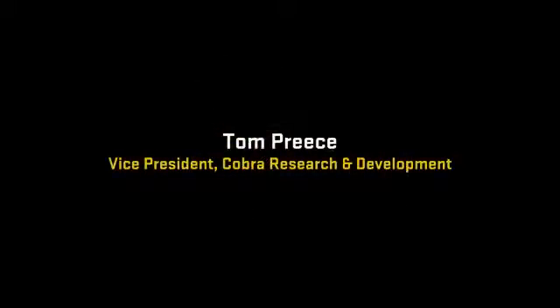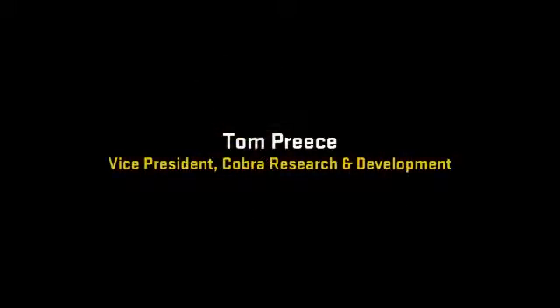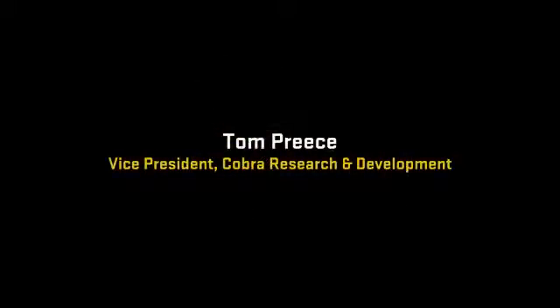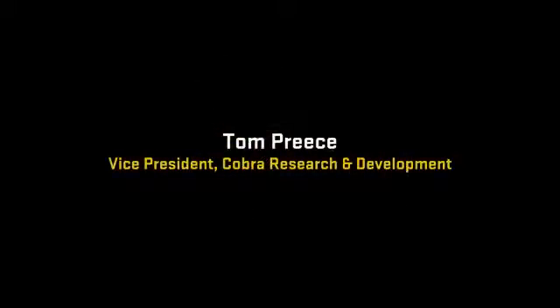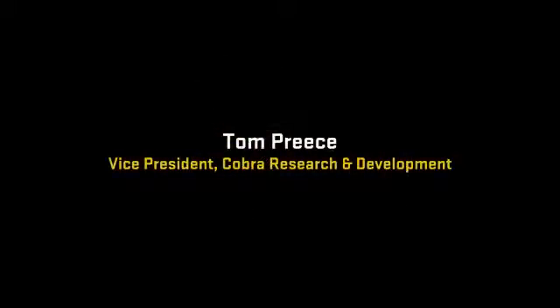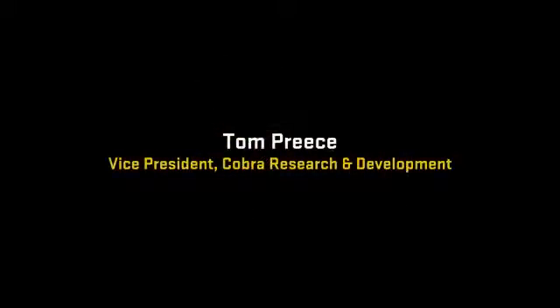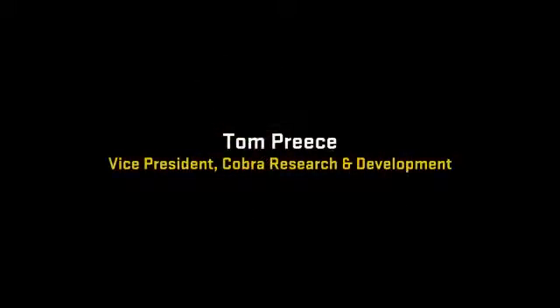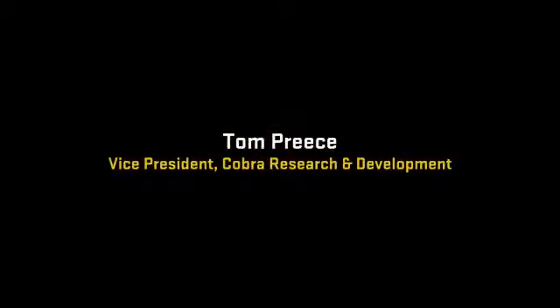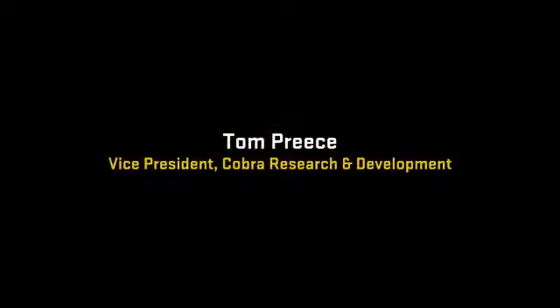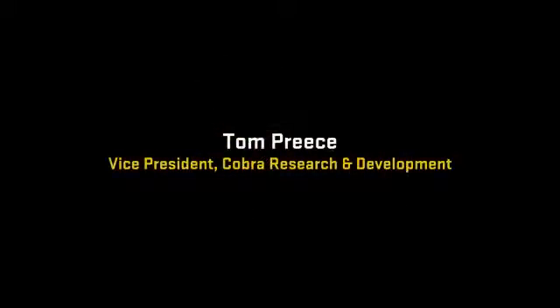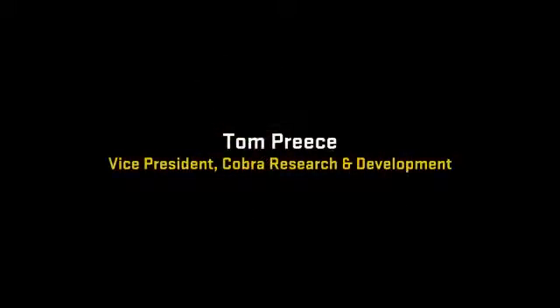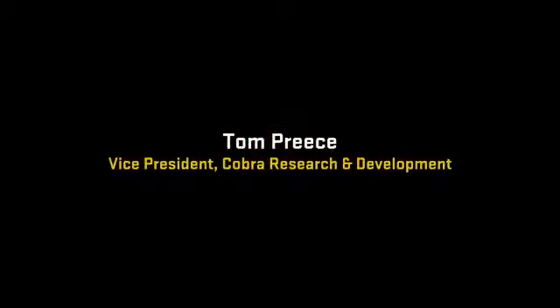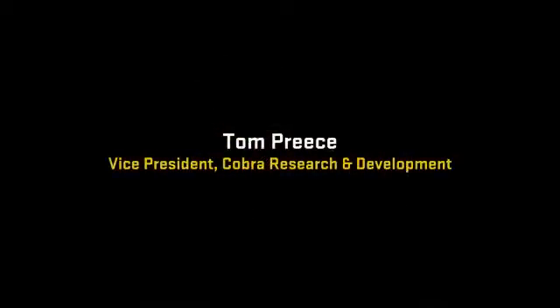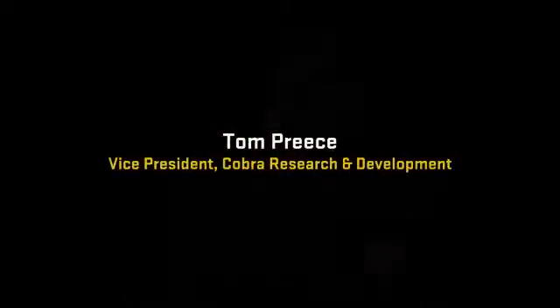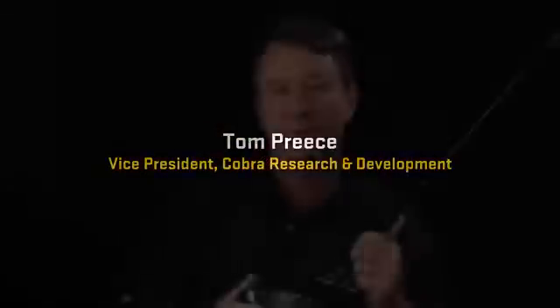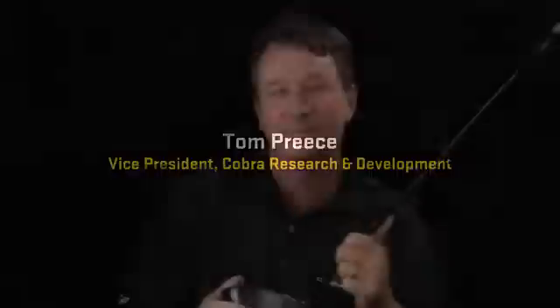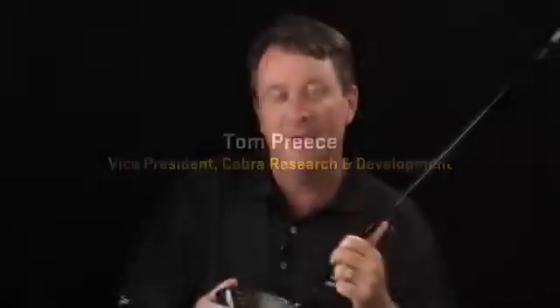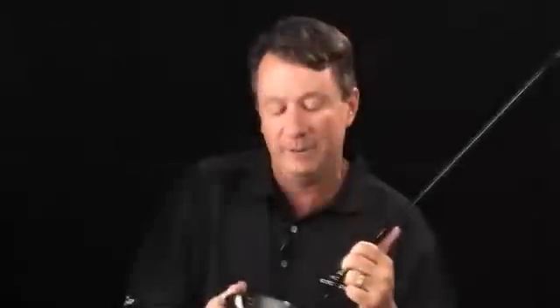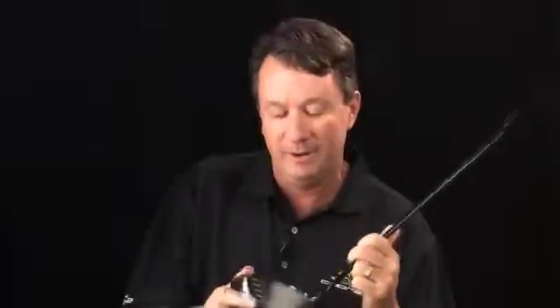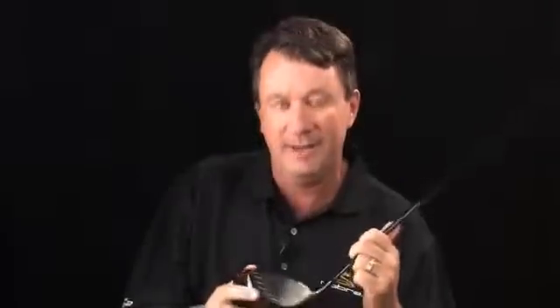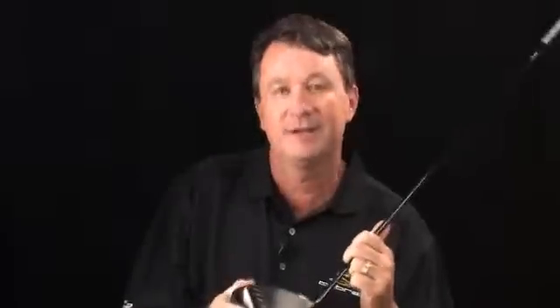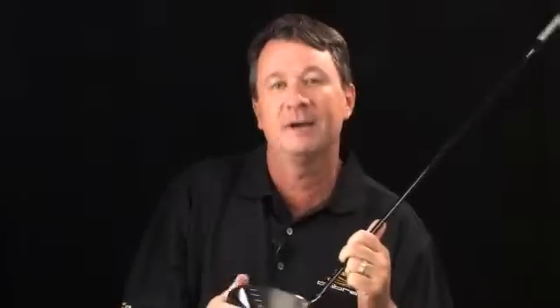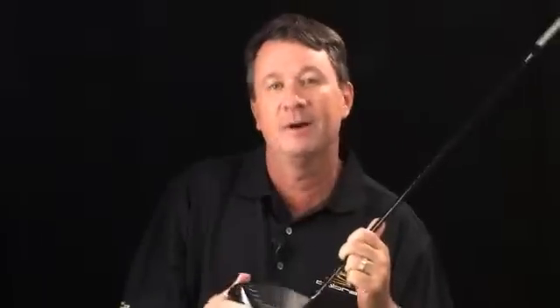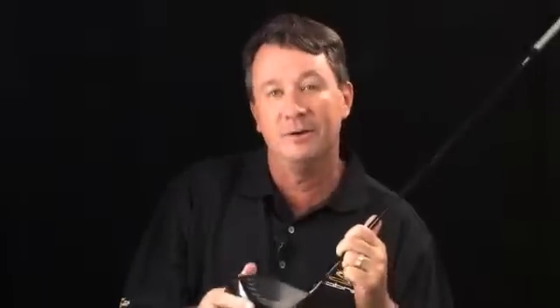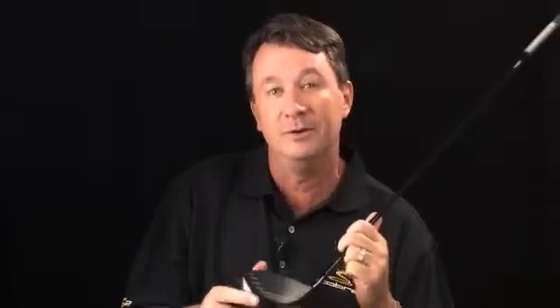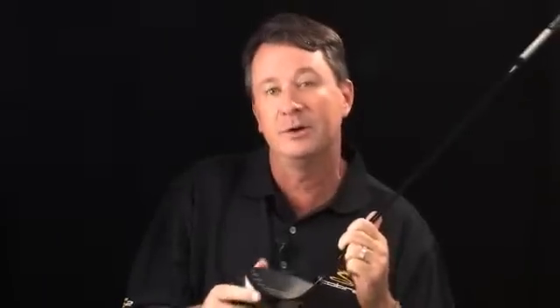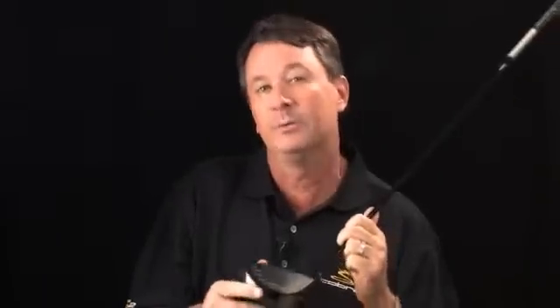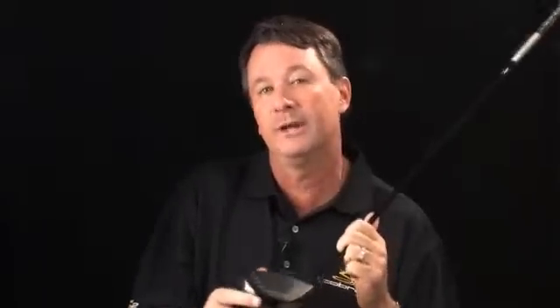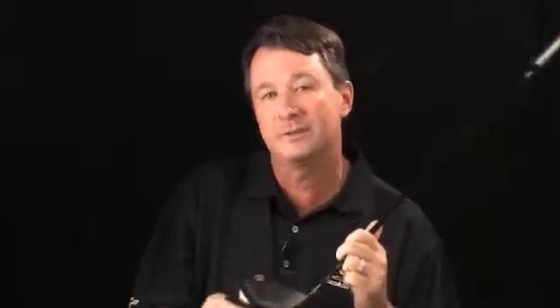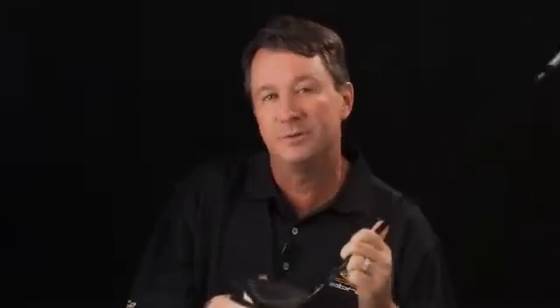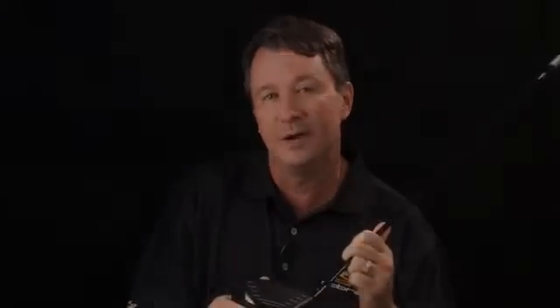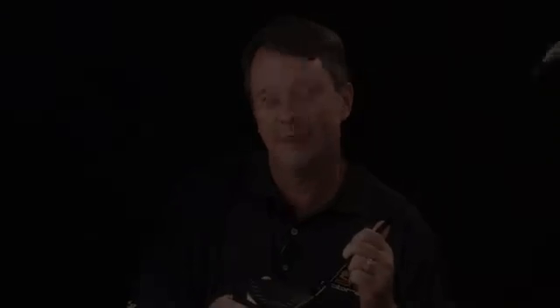Hi, I'm Tom Preece with Cobra's Research and Development Department, and I'm here today to talk about our new Cobra S2 driver.